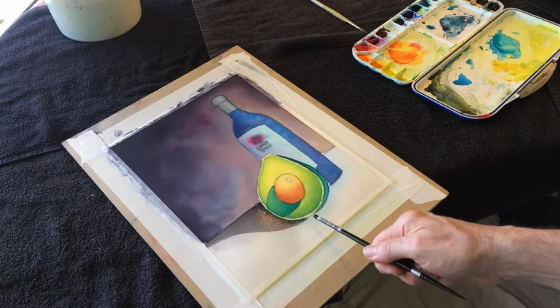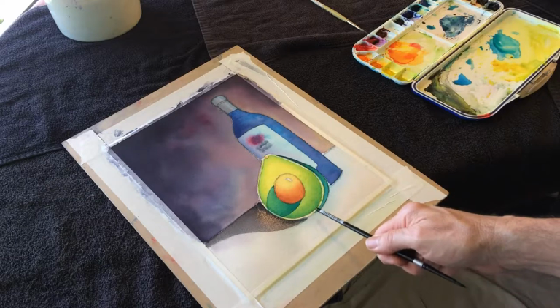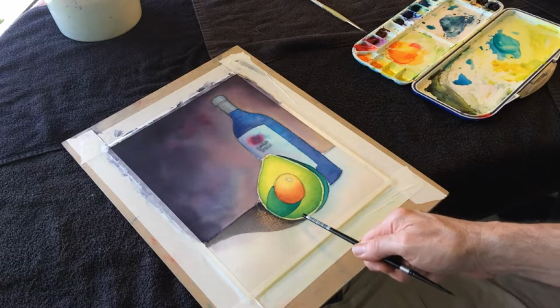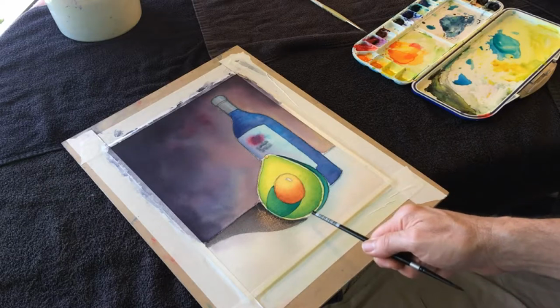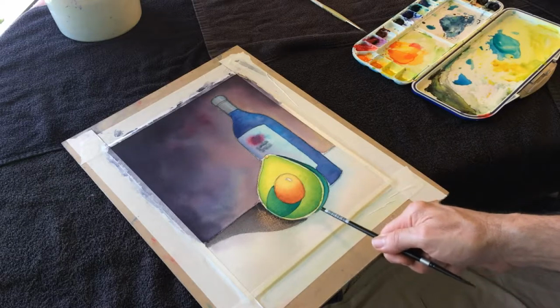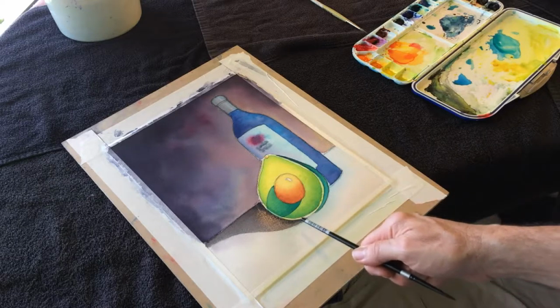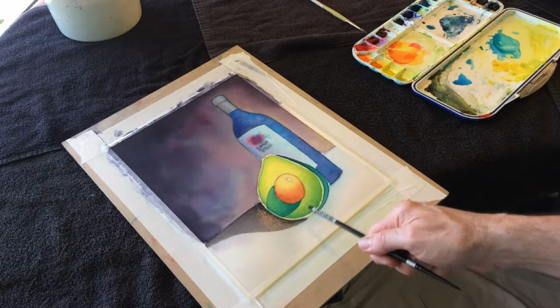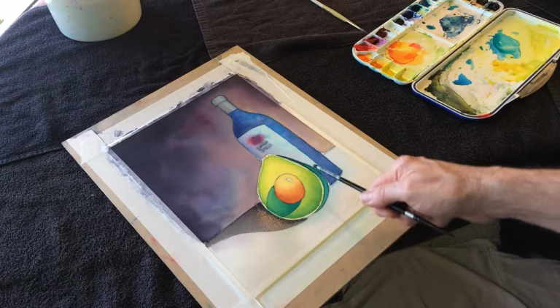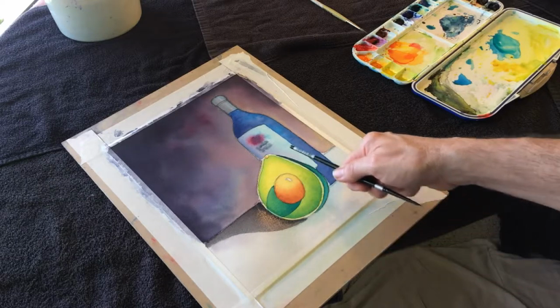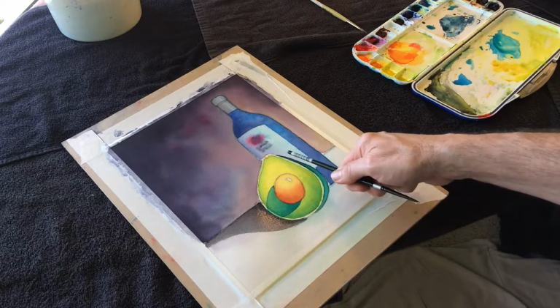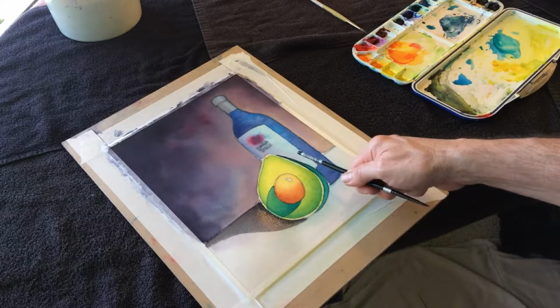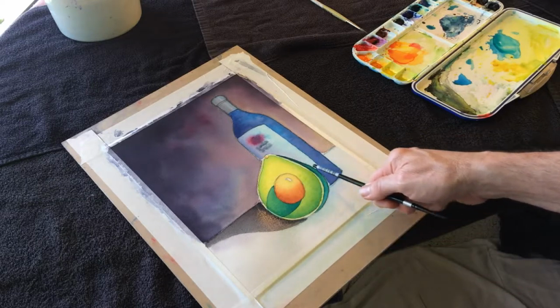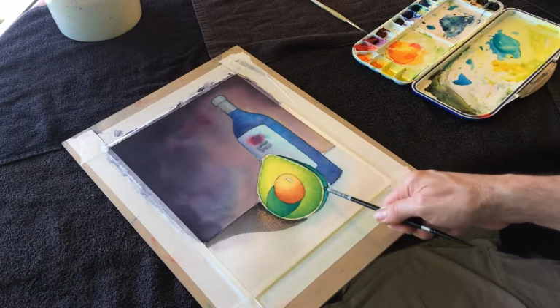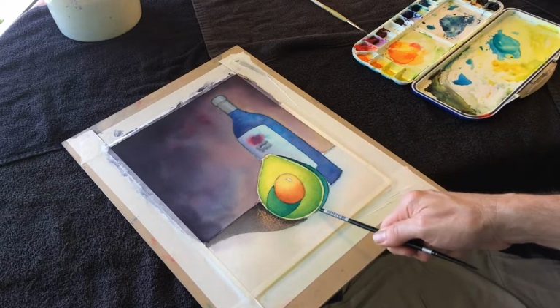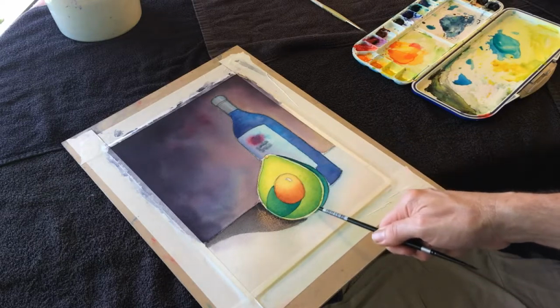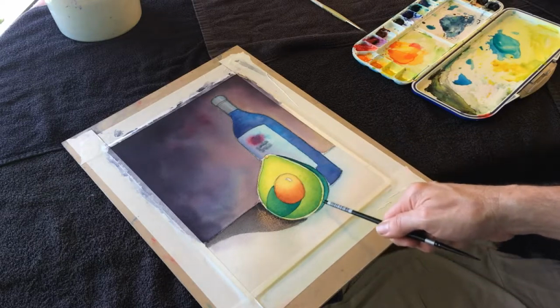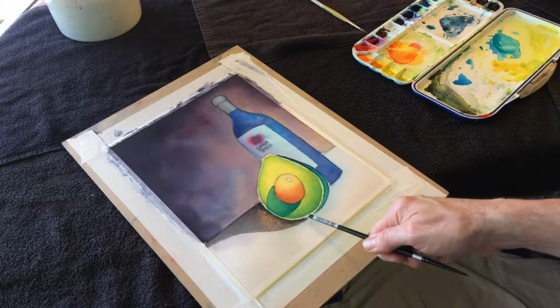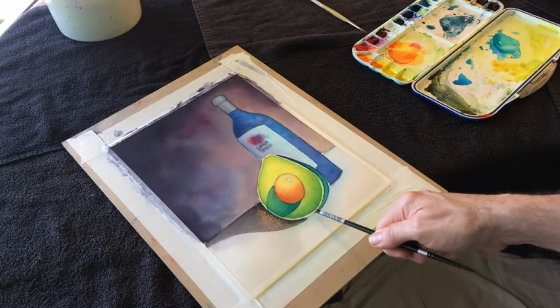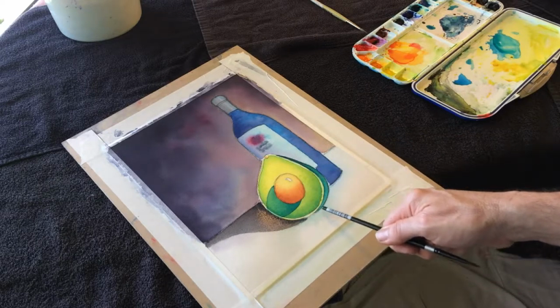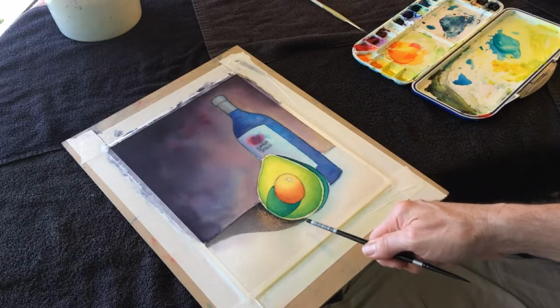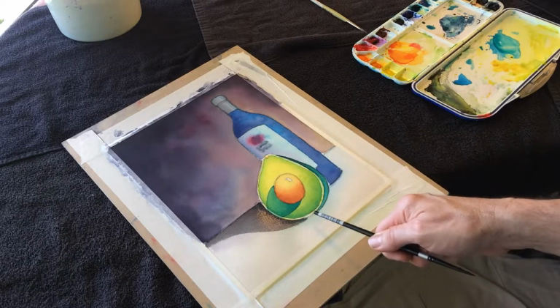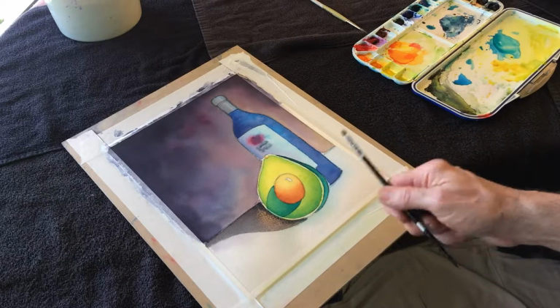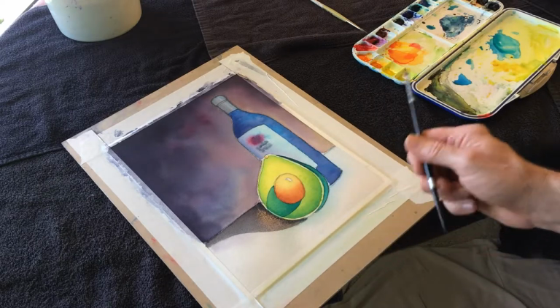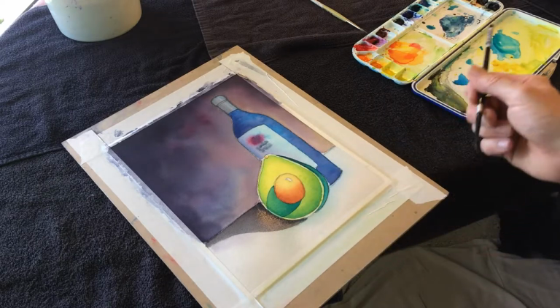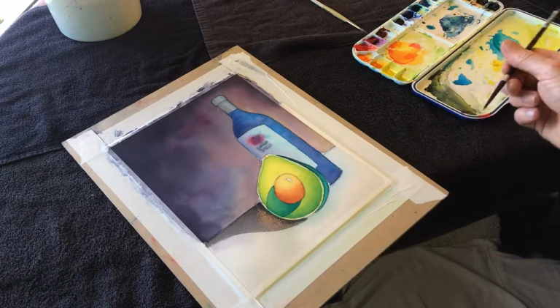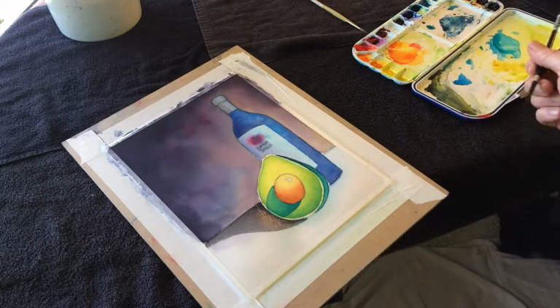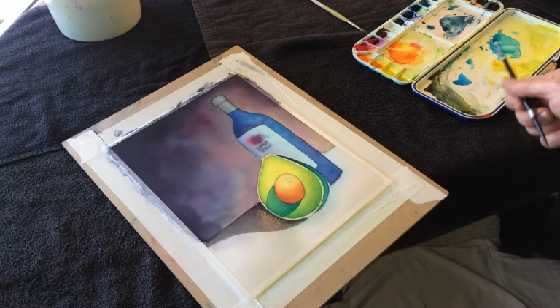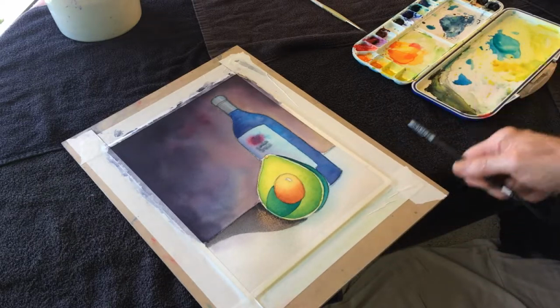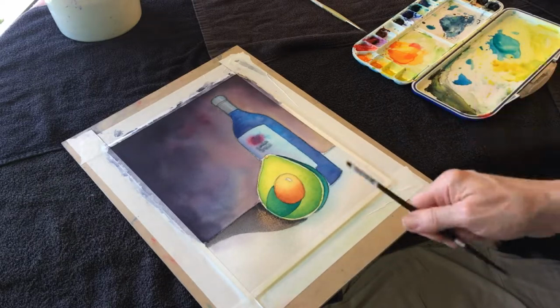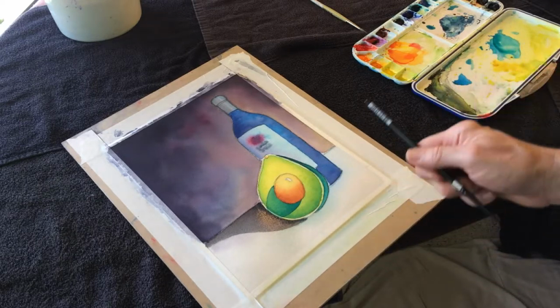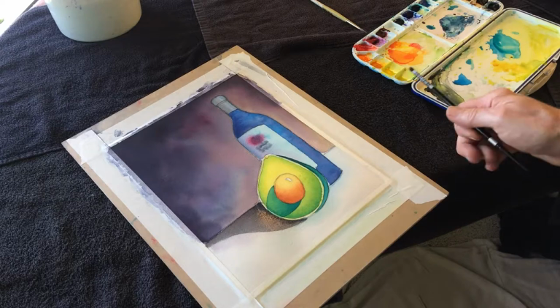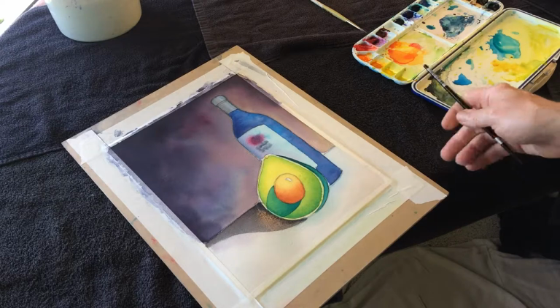I kind of want to clean up this part of the skin but I'm going to let that dry.